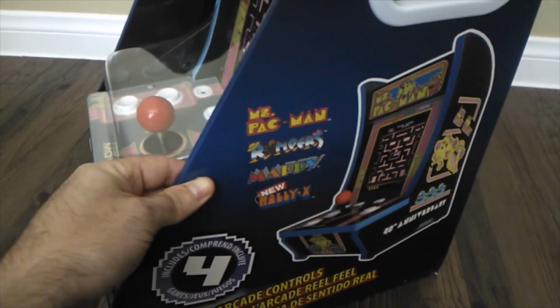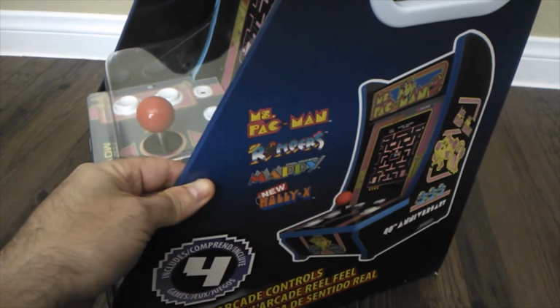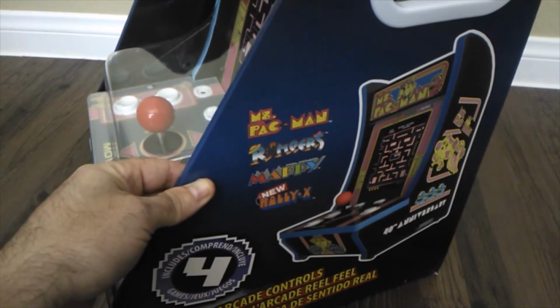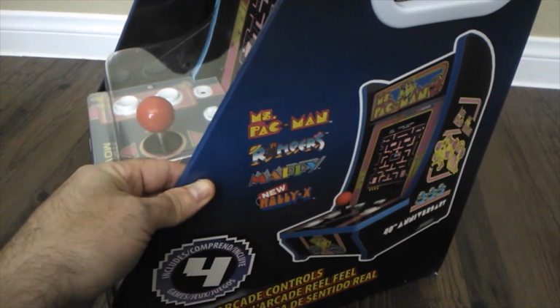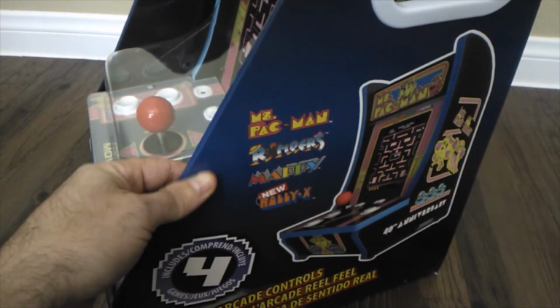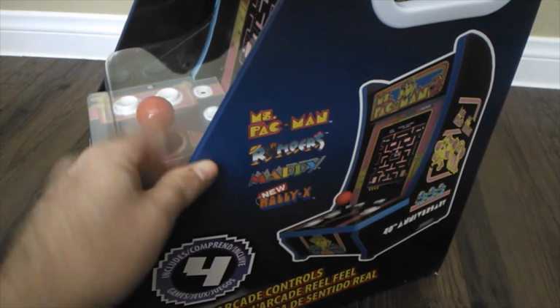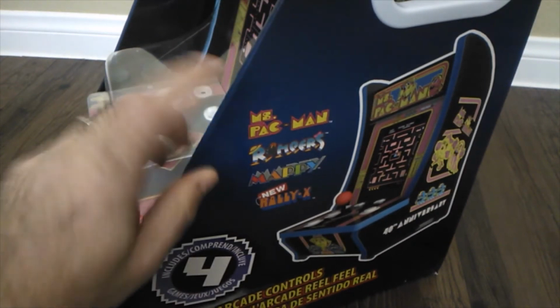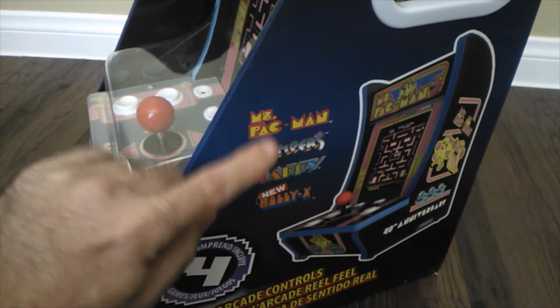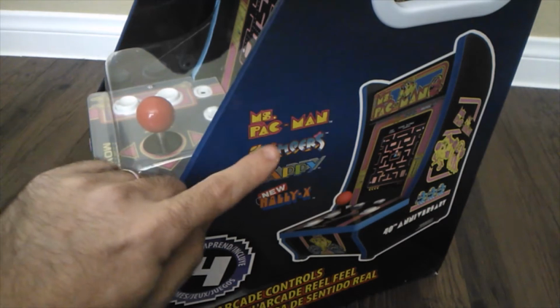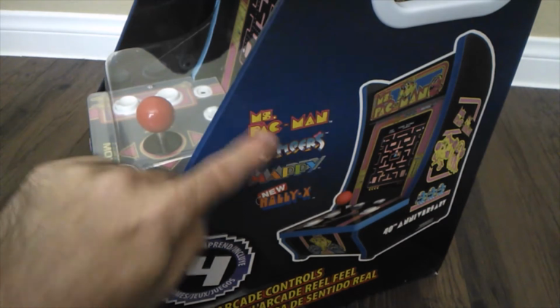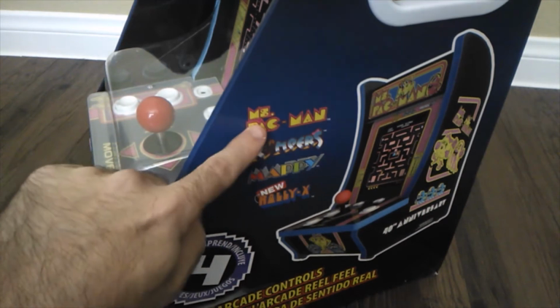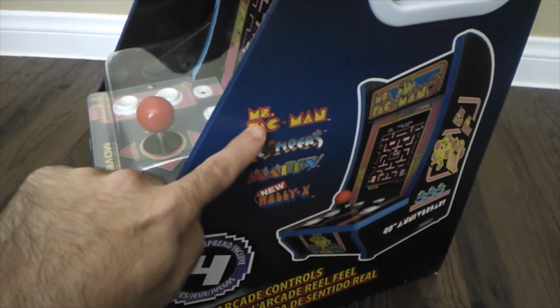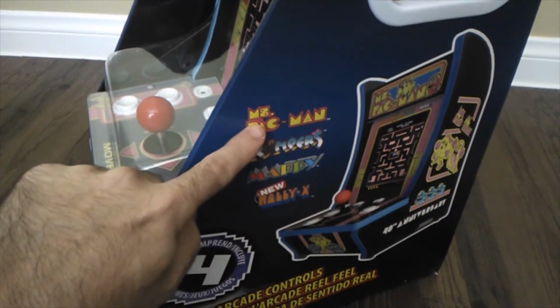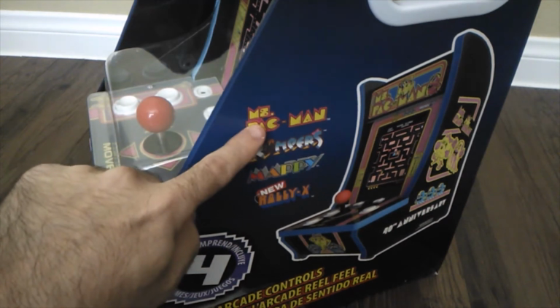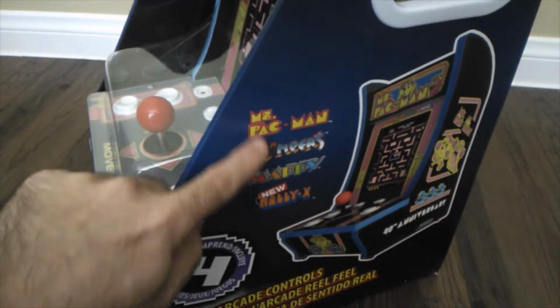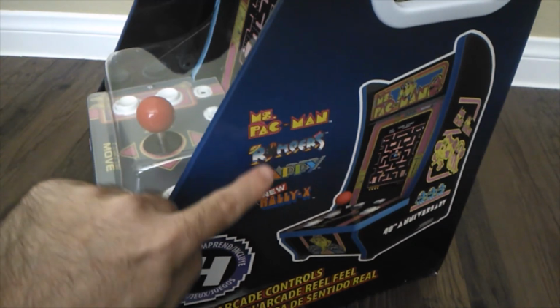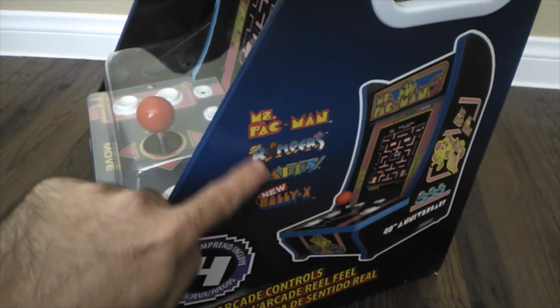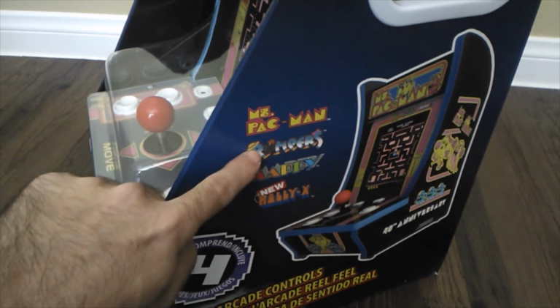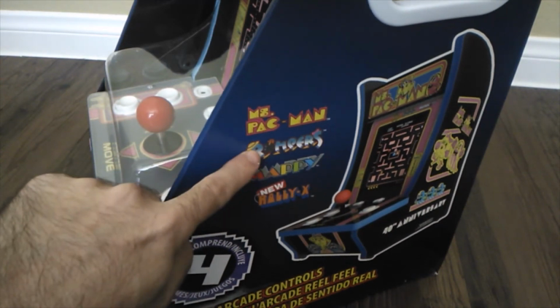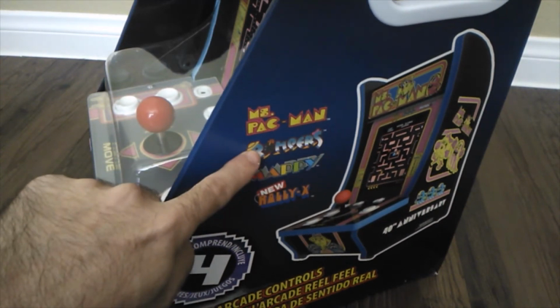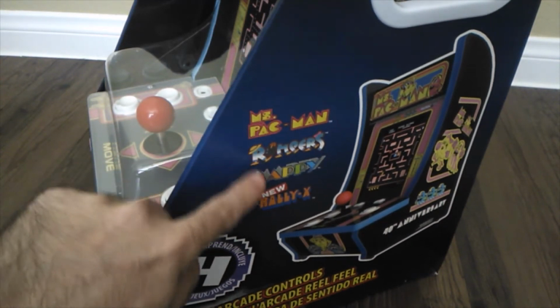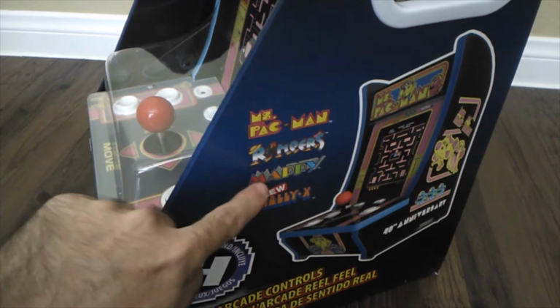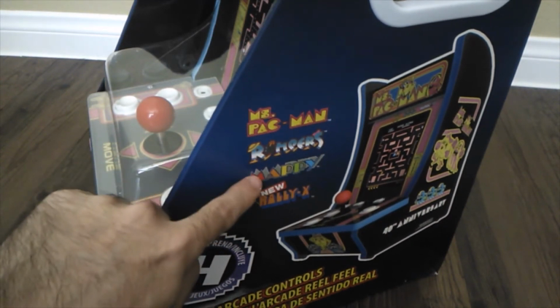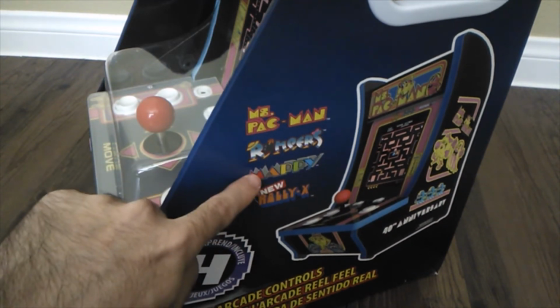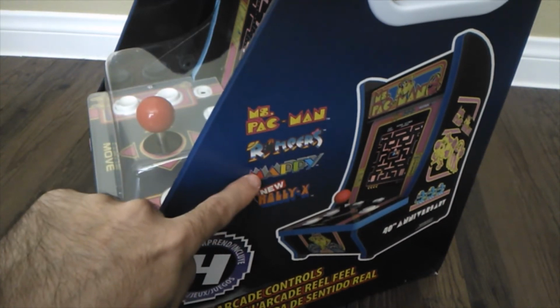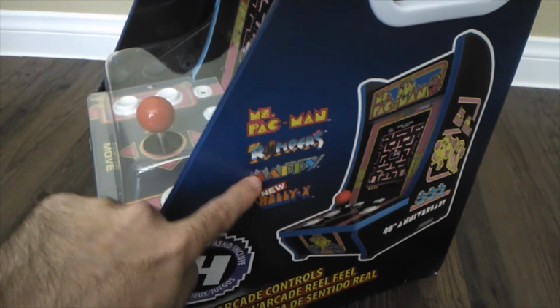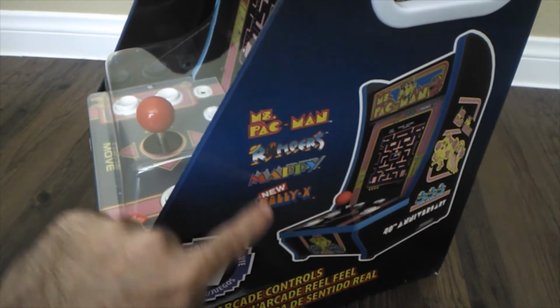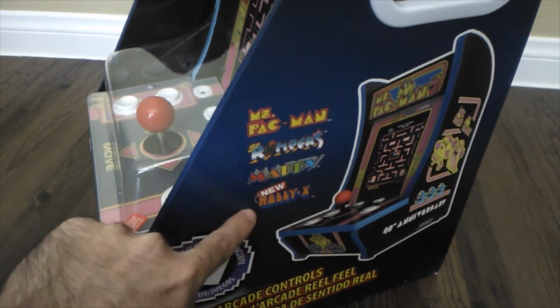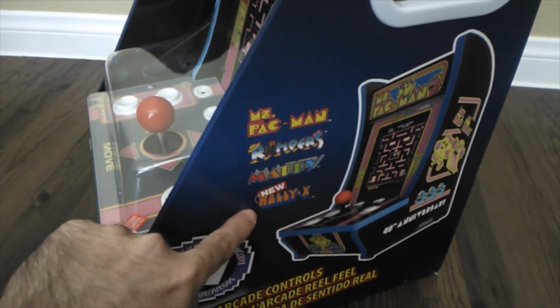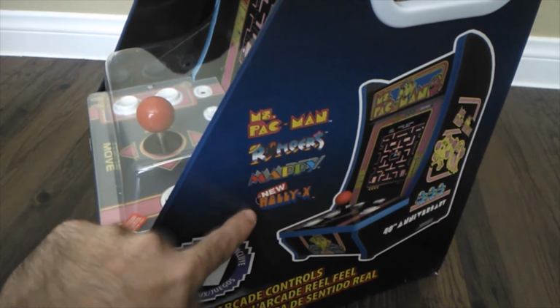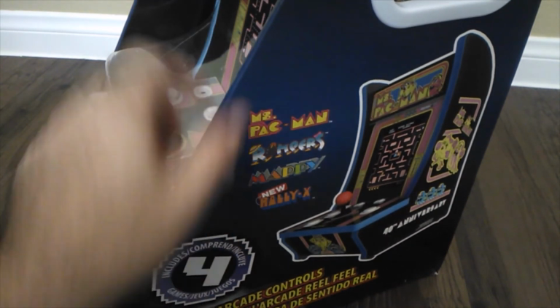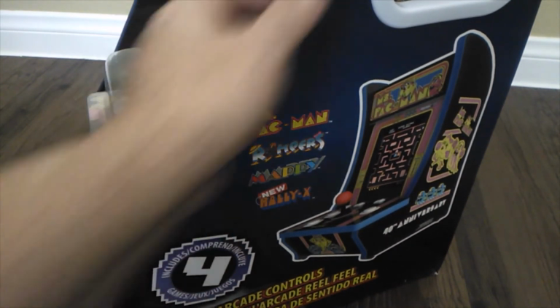It comes with four games: Ms. Pac-Man, Rompers, Mappy, and New Rally X.